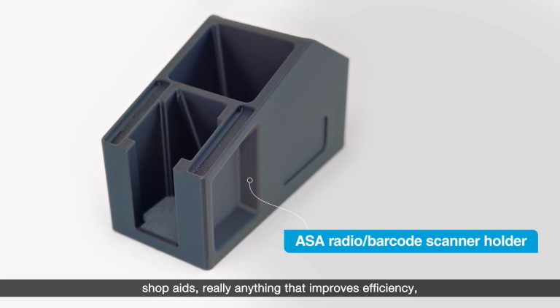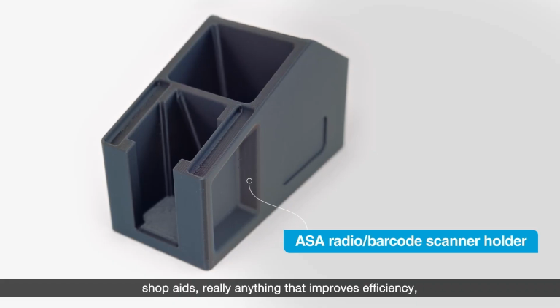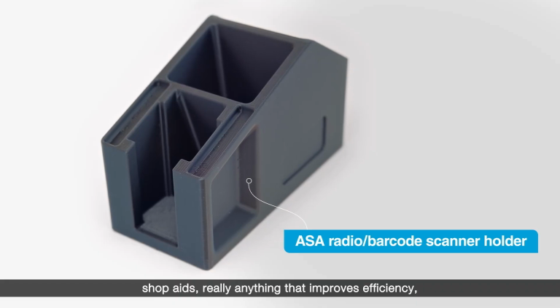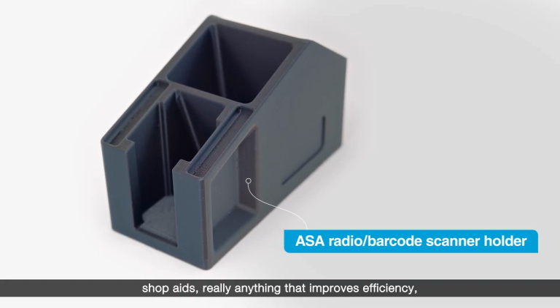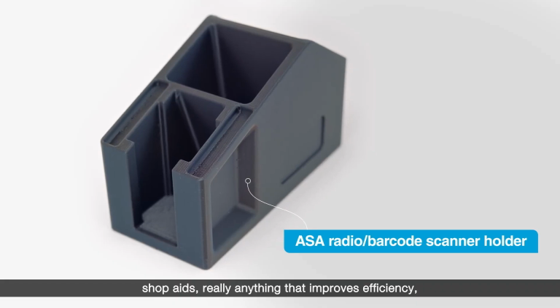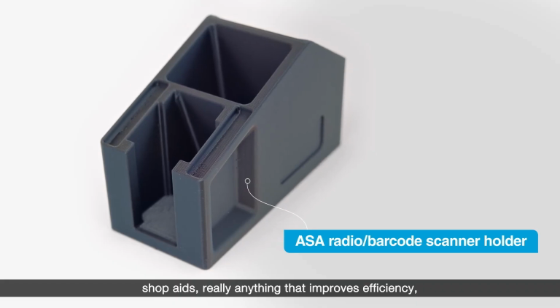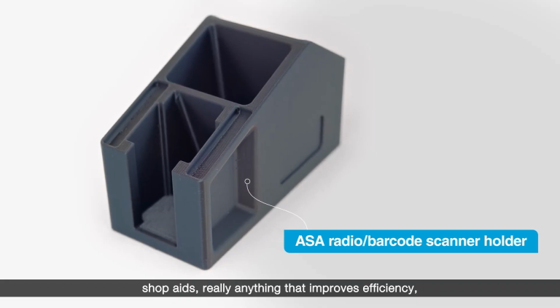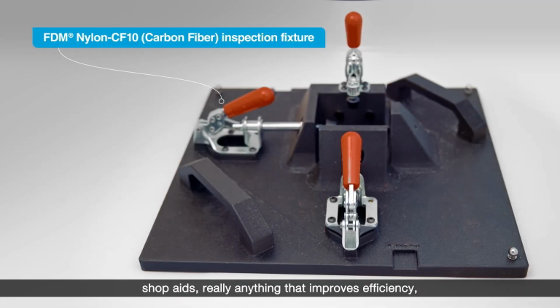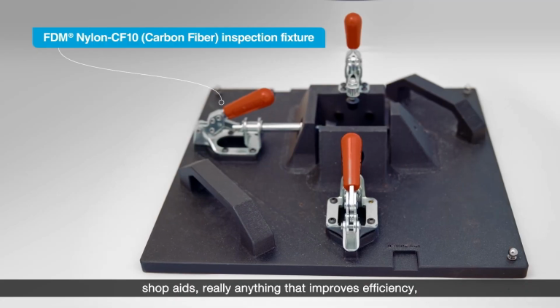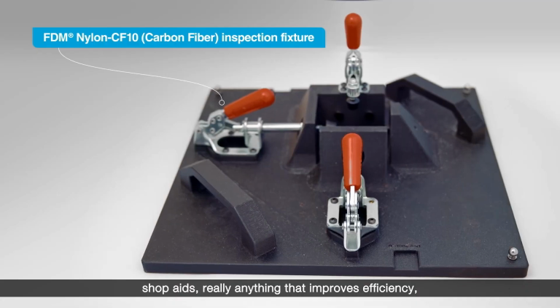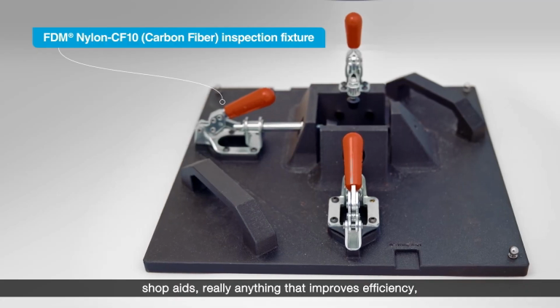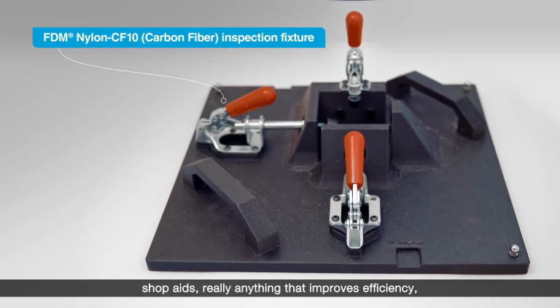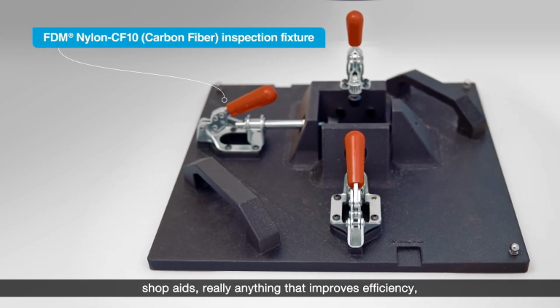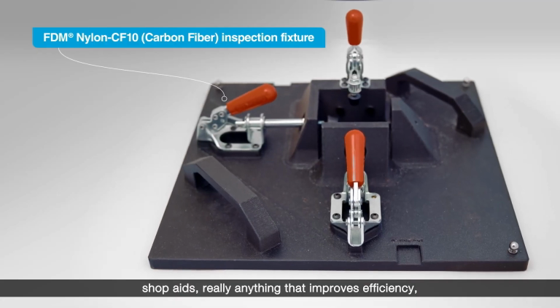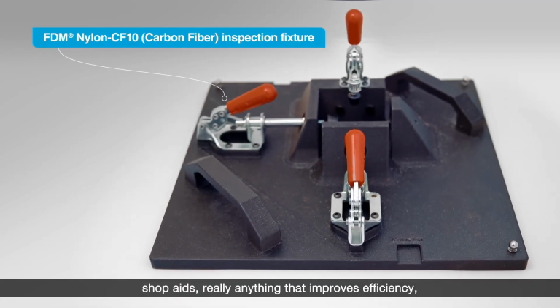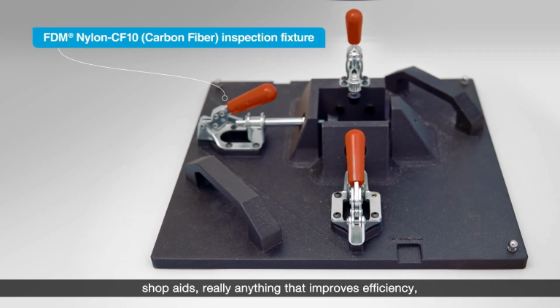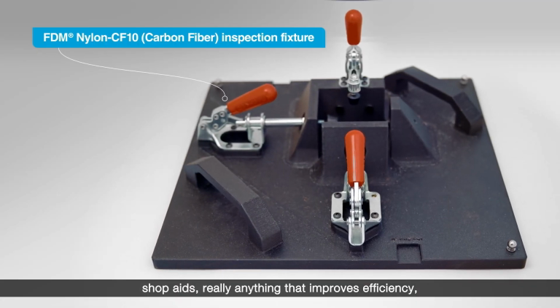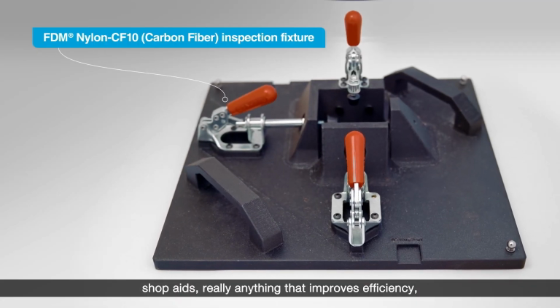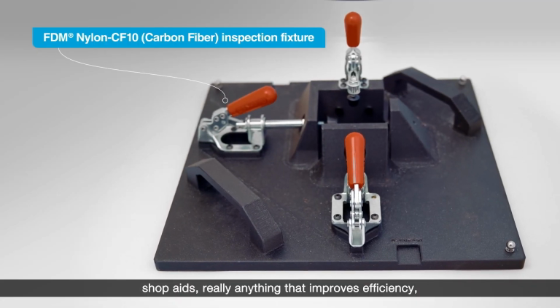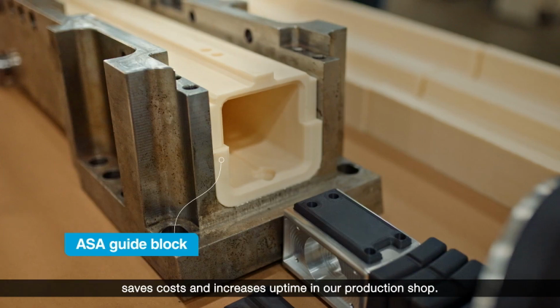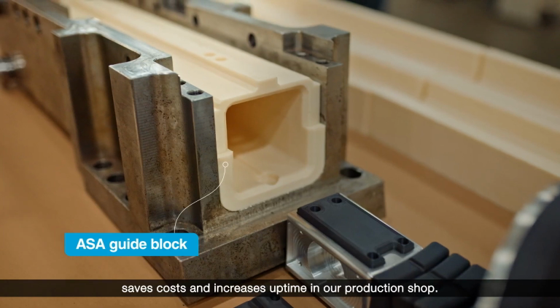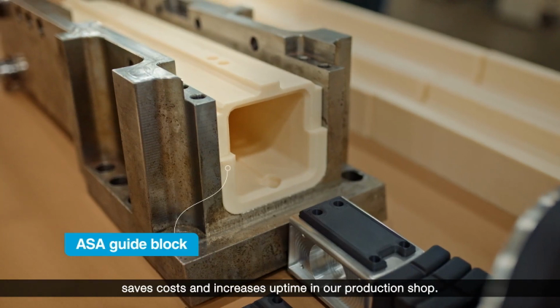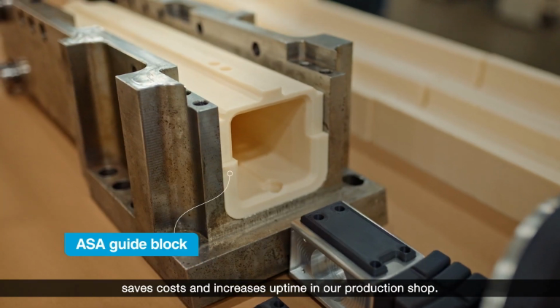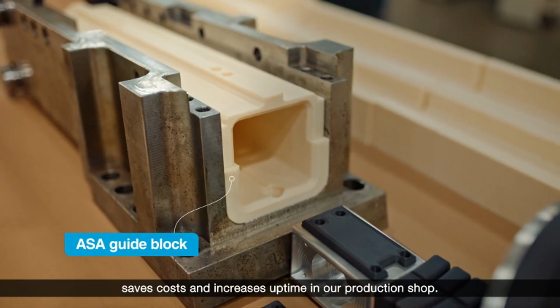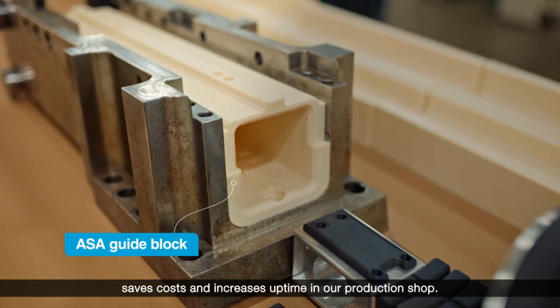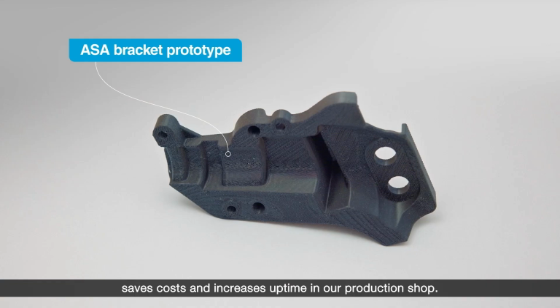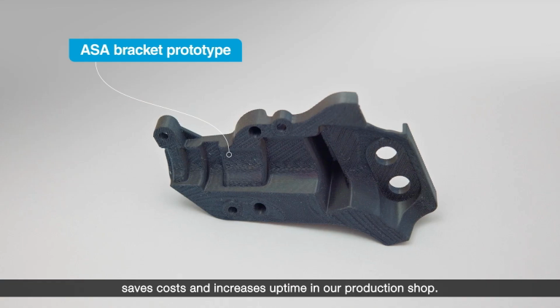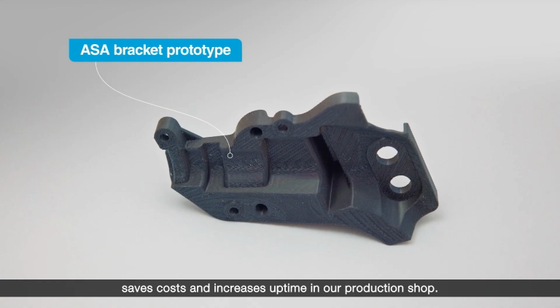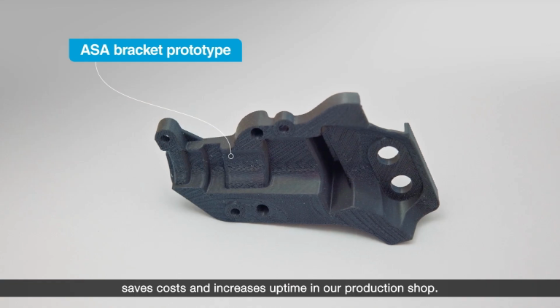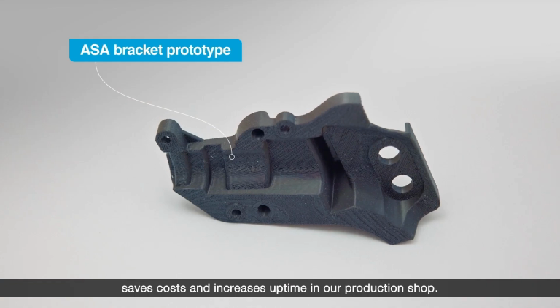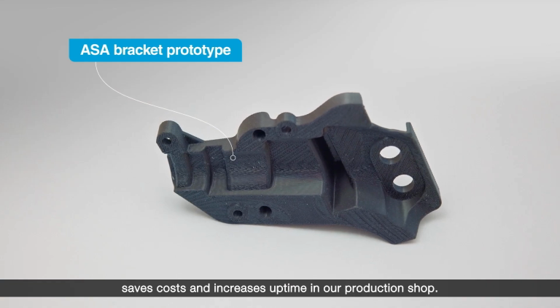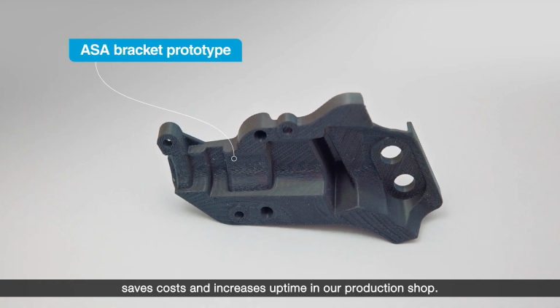We use our FDM technology for production tooling, shop aids — really anything that improves efficiency, saves costs, and increases uptime in our production shop.